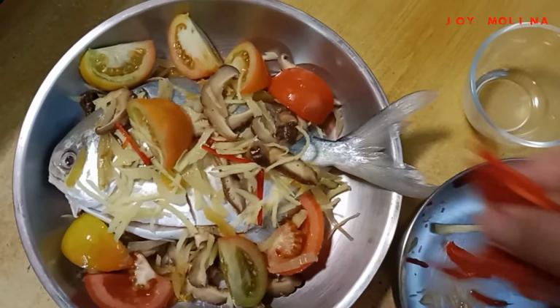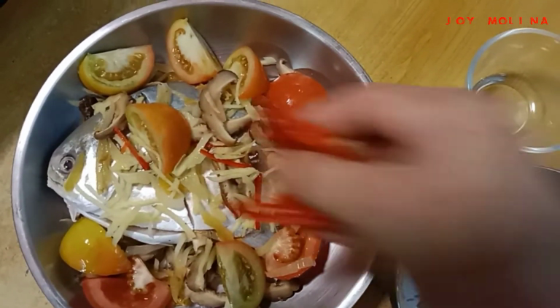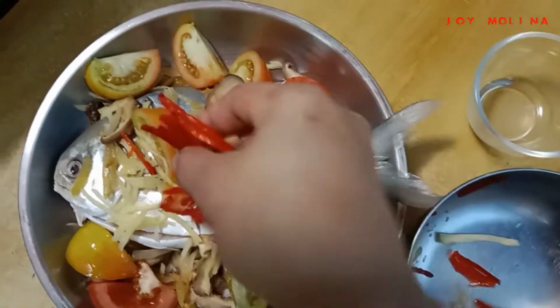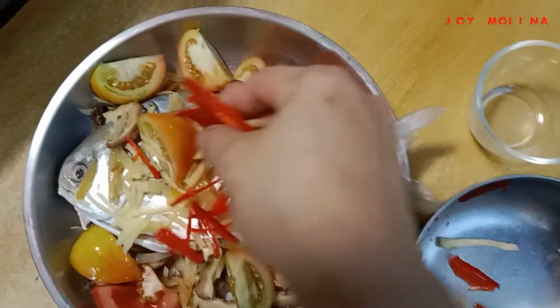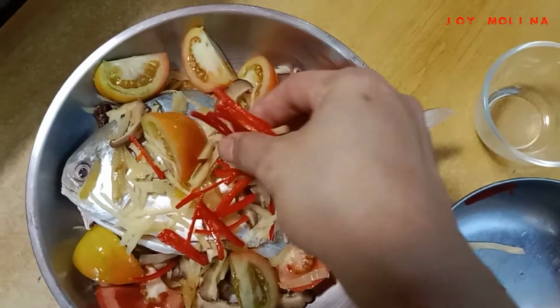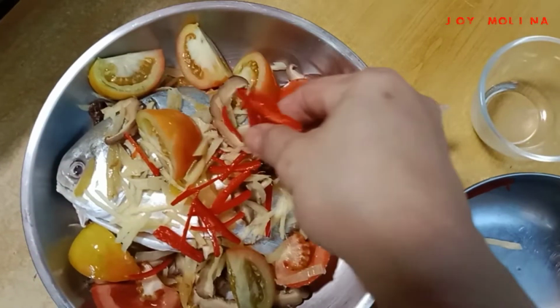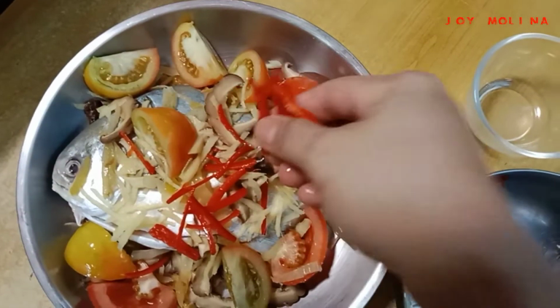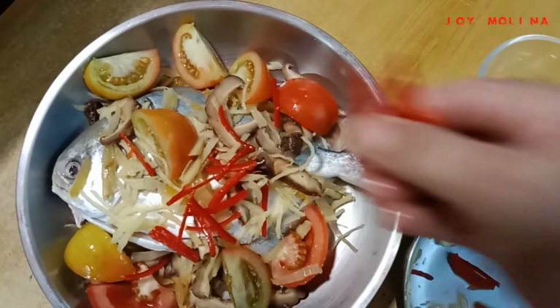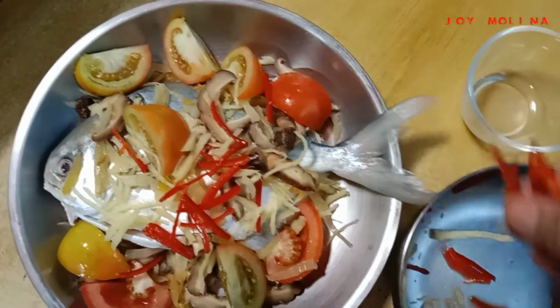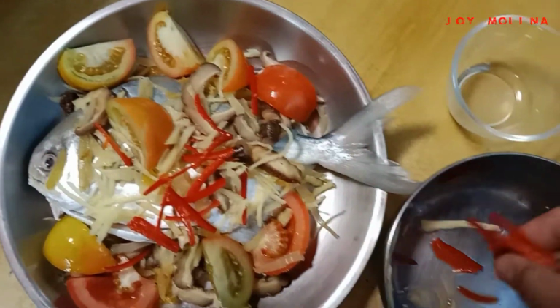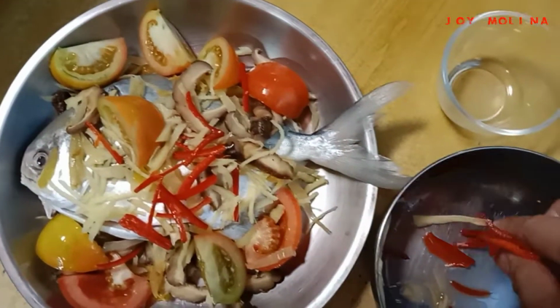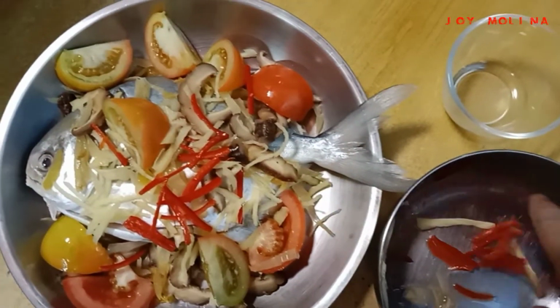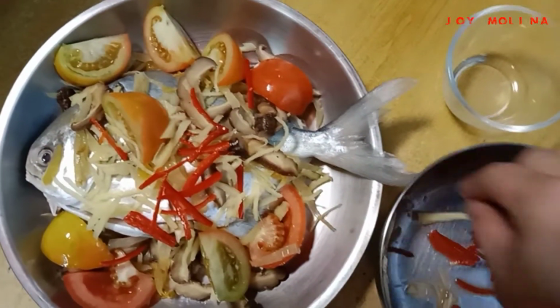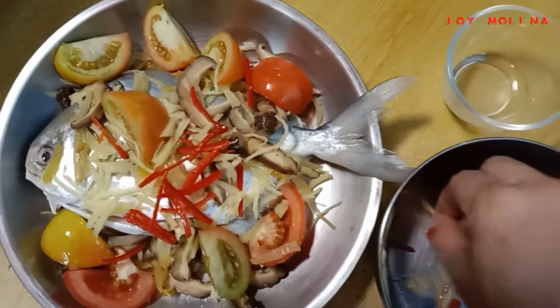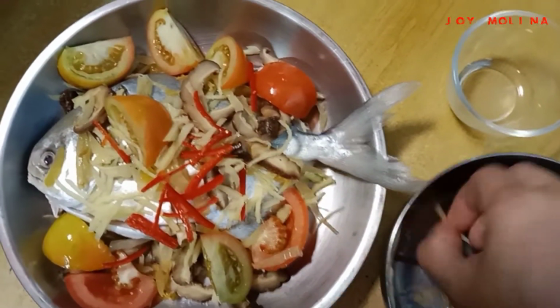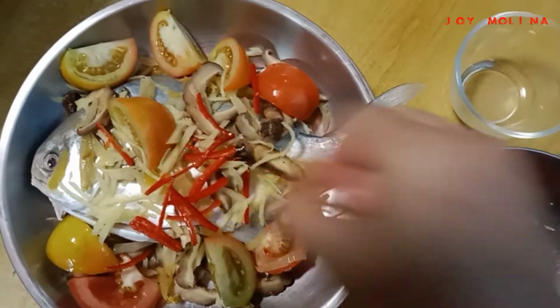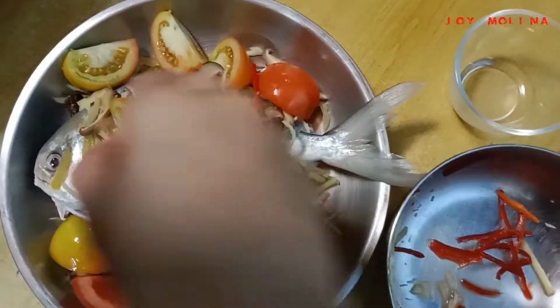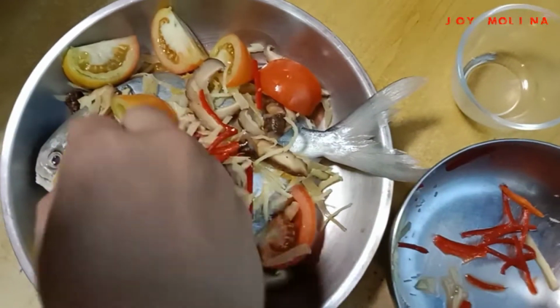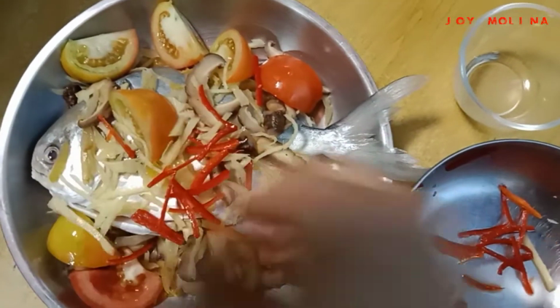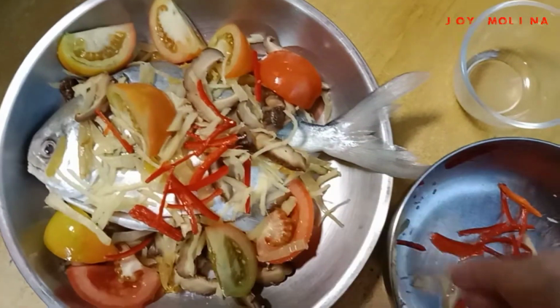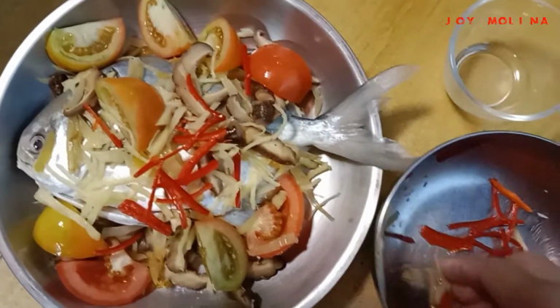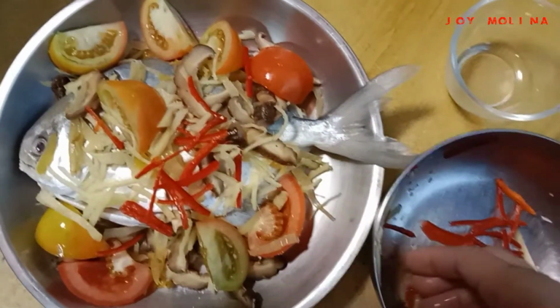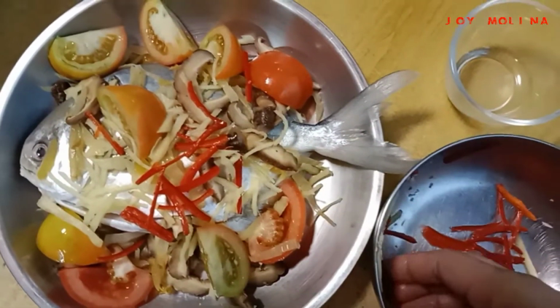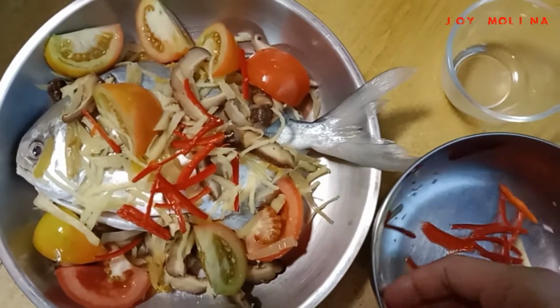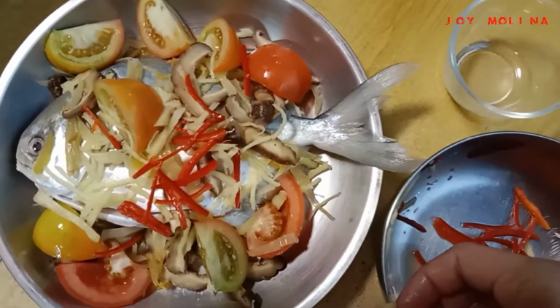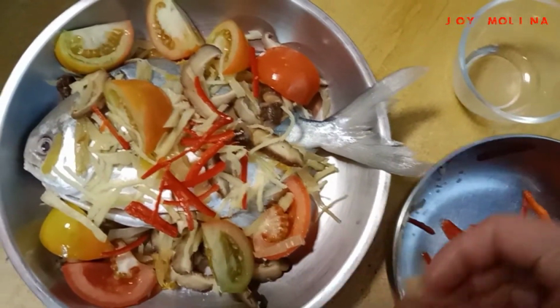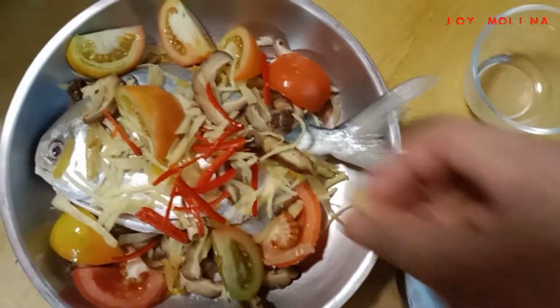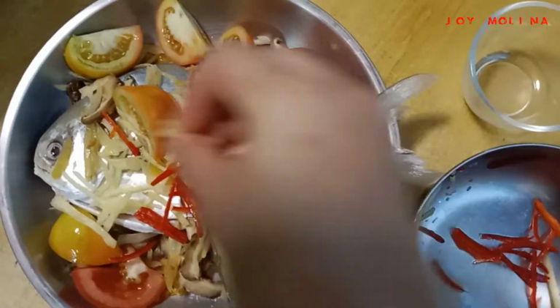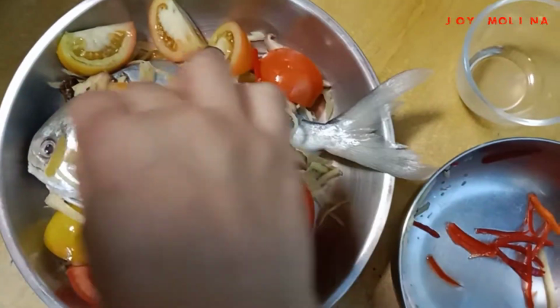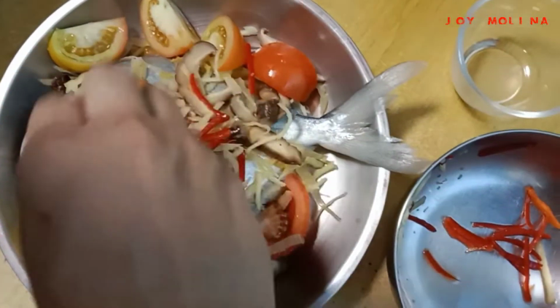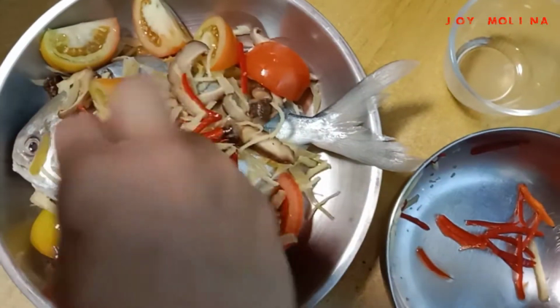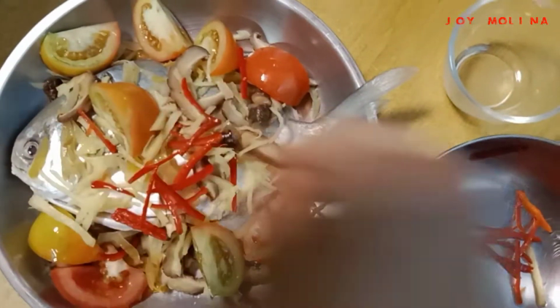I'm going to add chili, but I'm going to add chili for all the eggs that are in the kitchen.